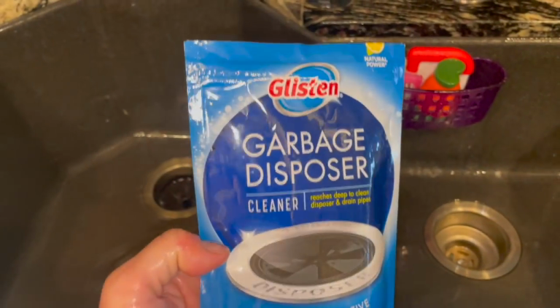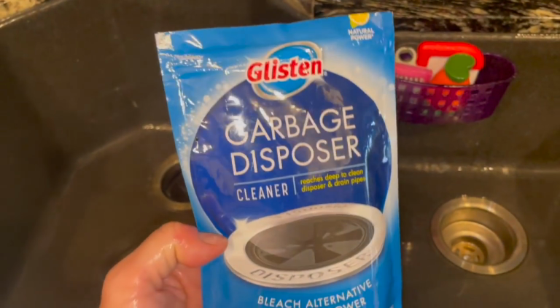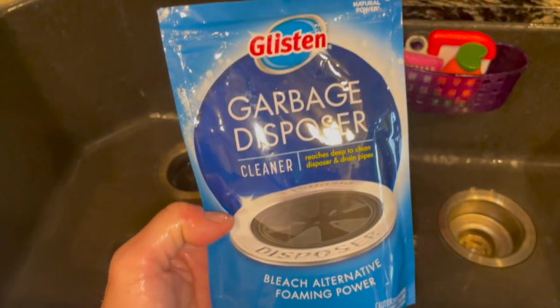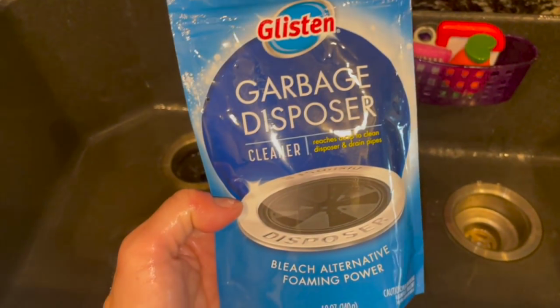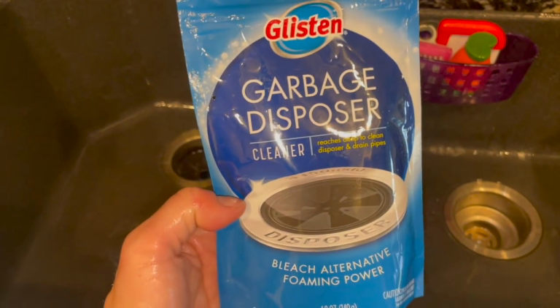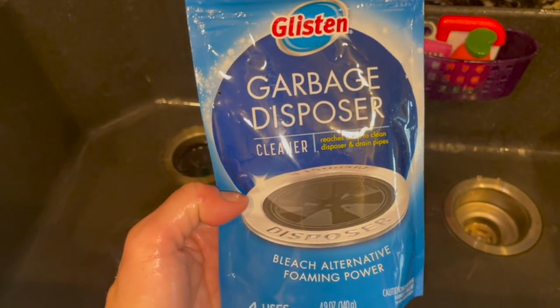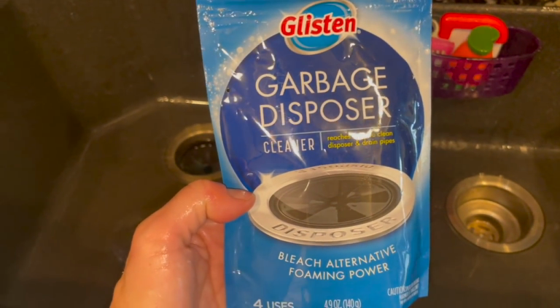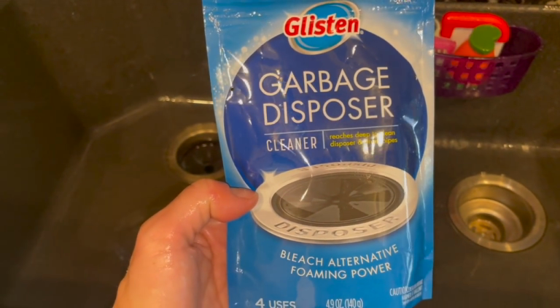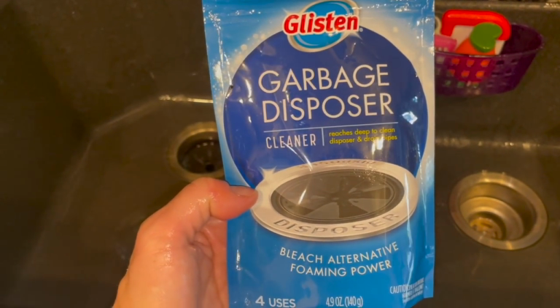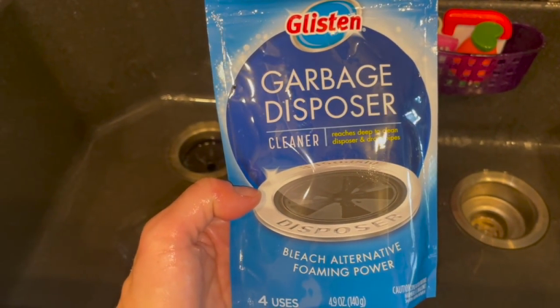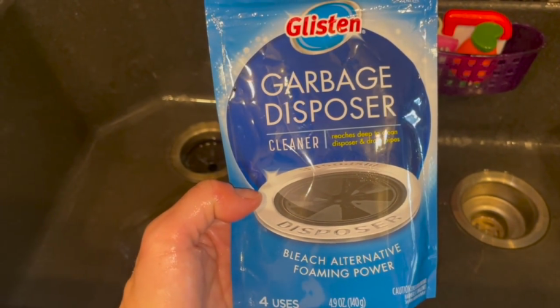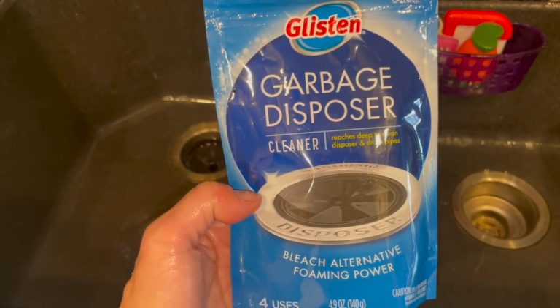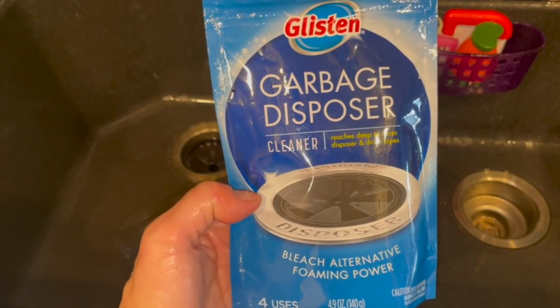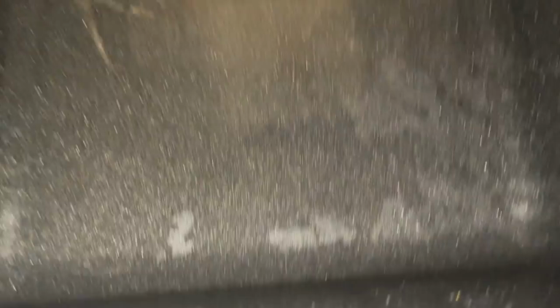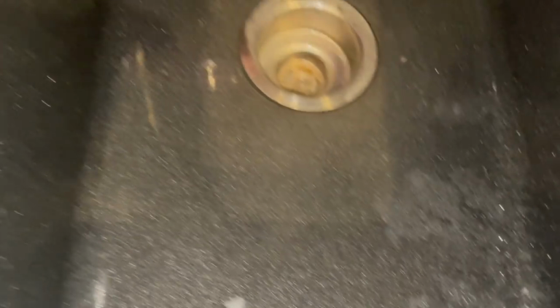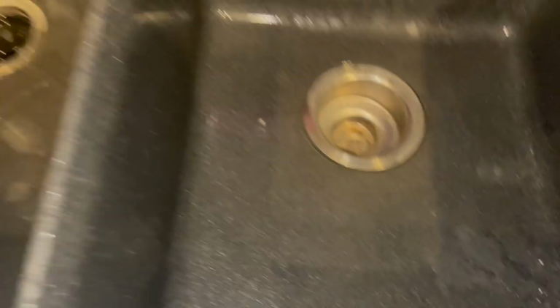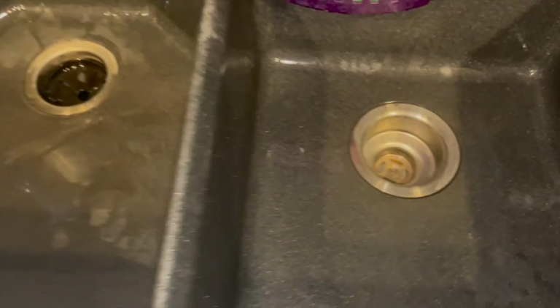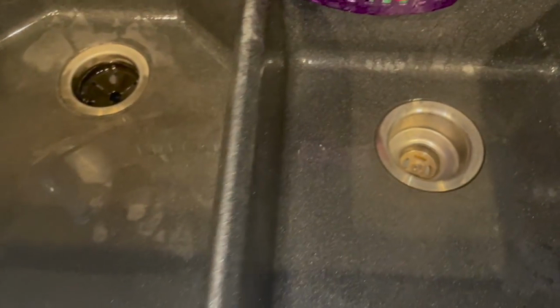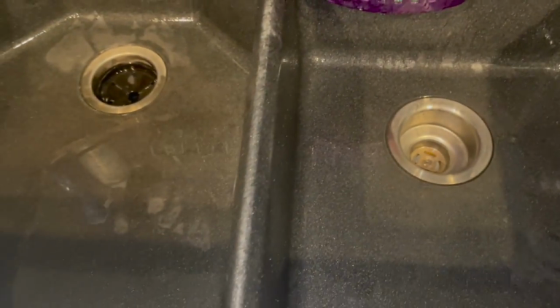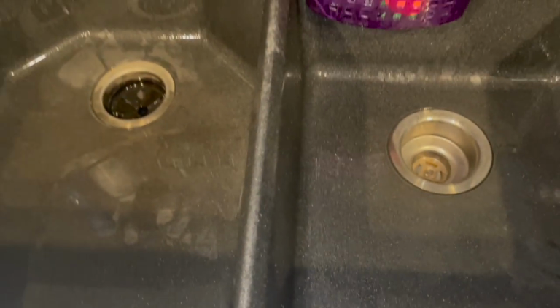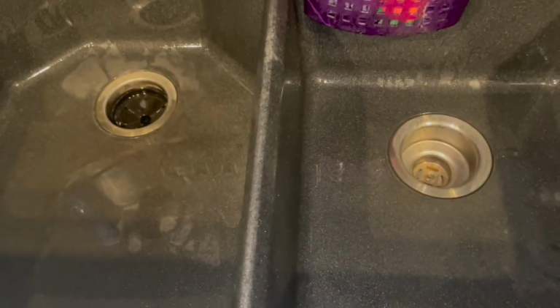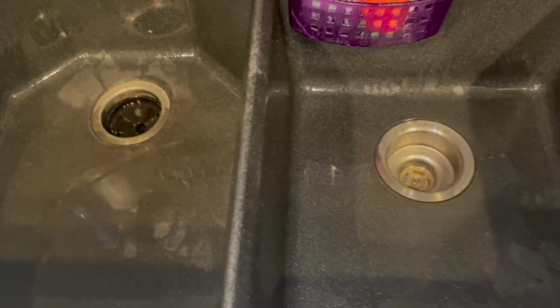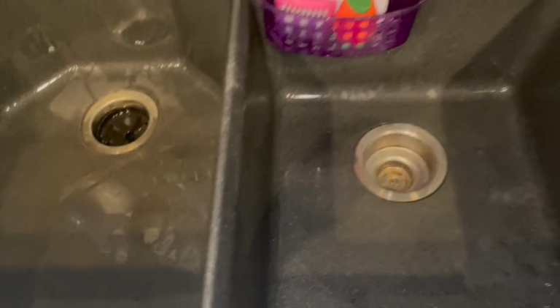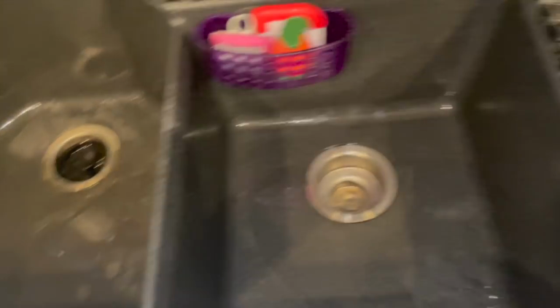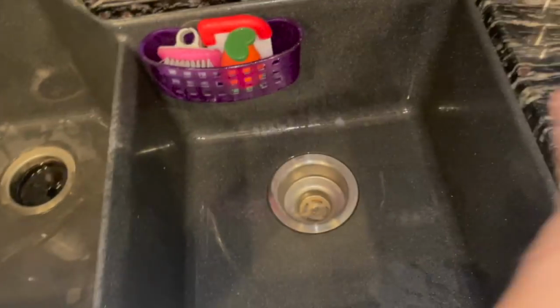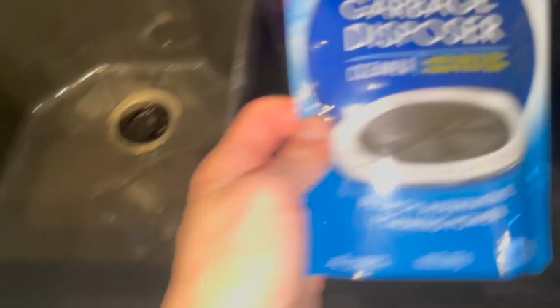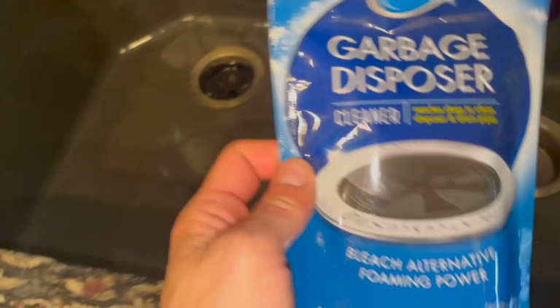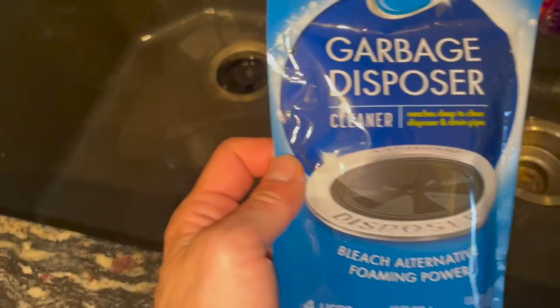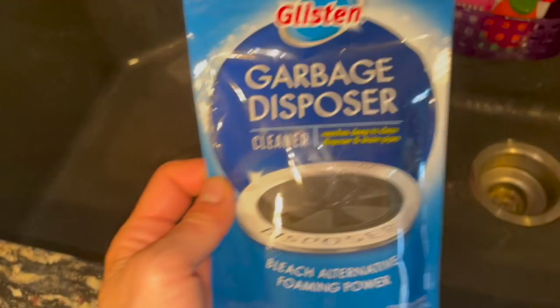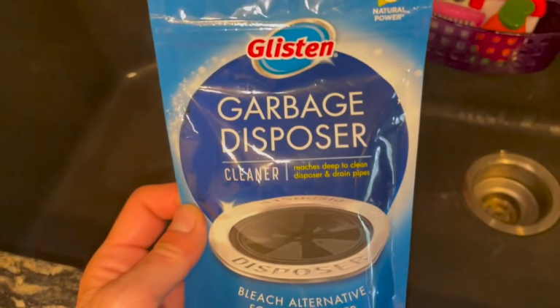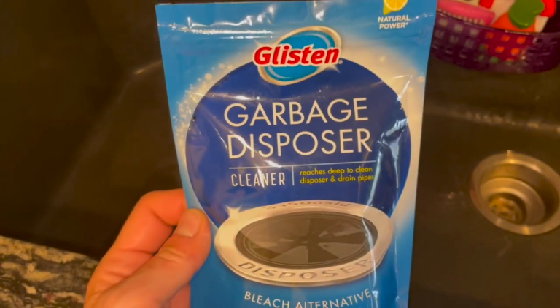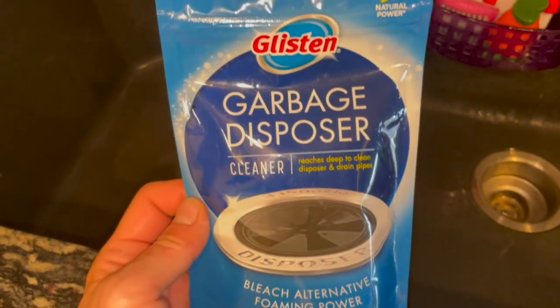This fixed my garbage disposal problem. That was a success. Thanks BuzzFeed. I found this on BuzzFeed.